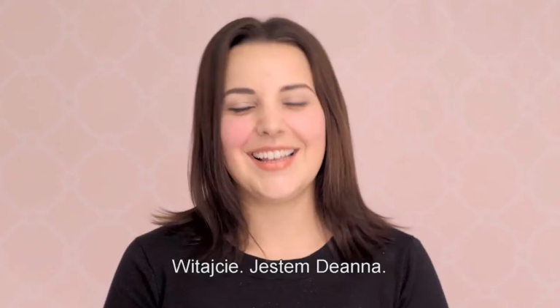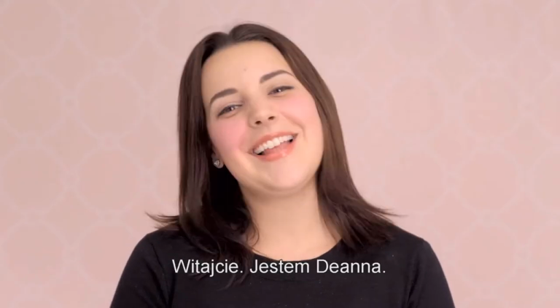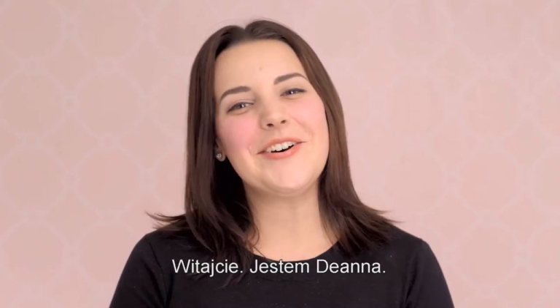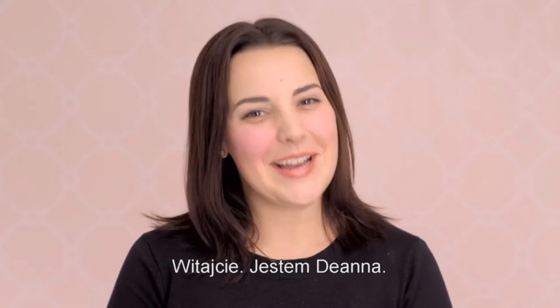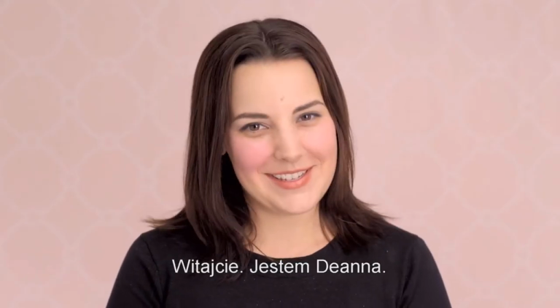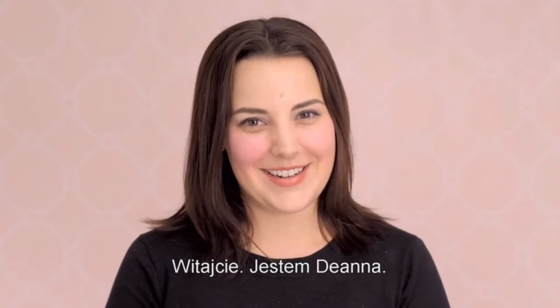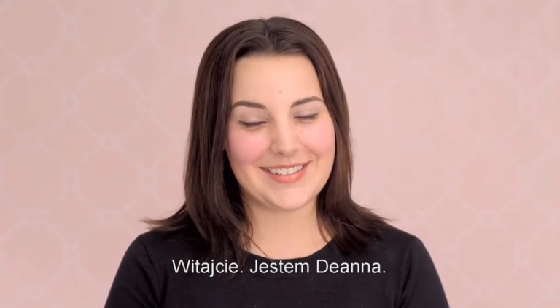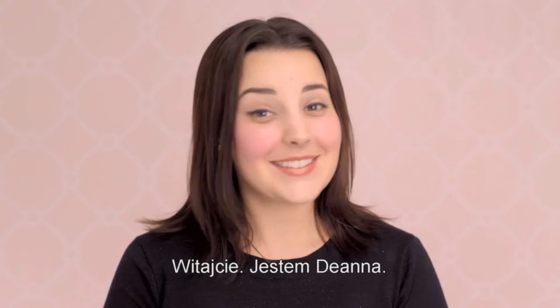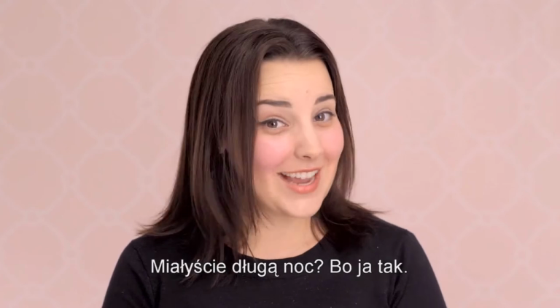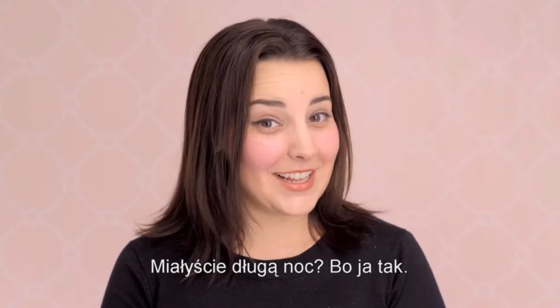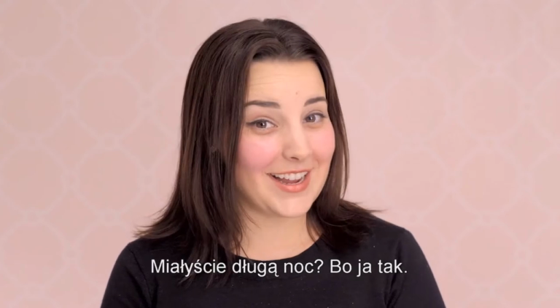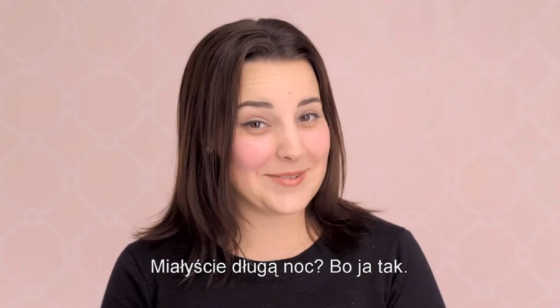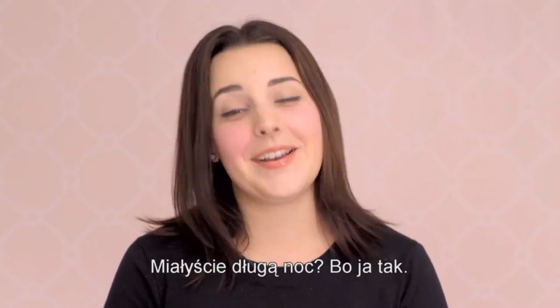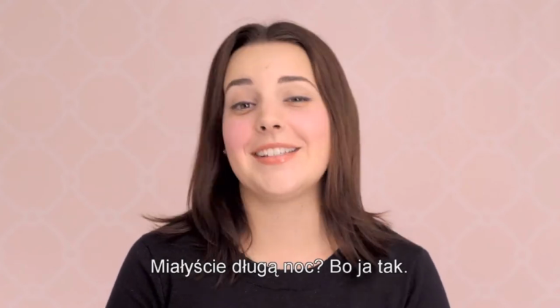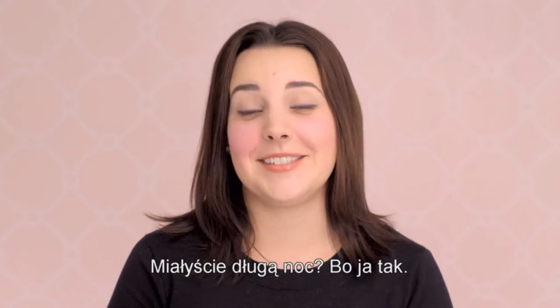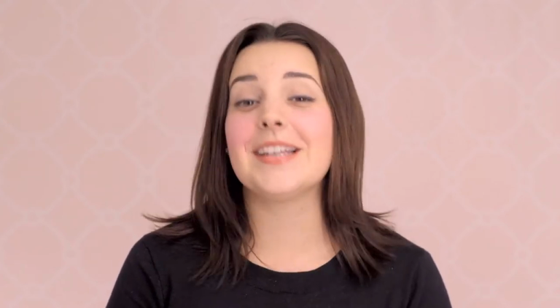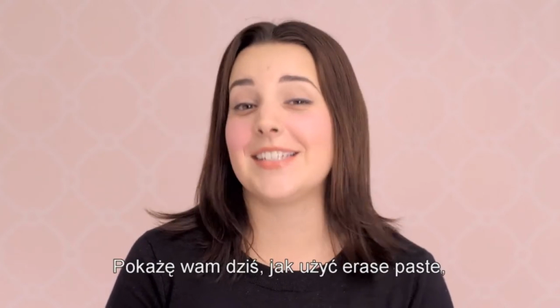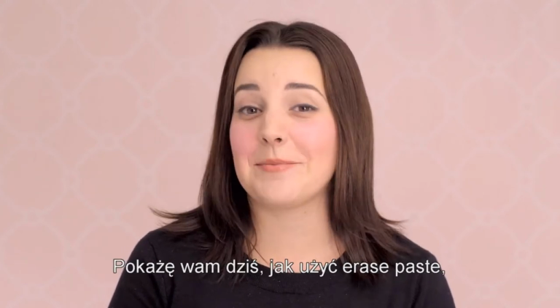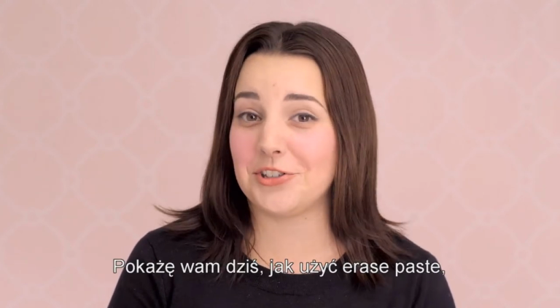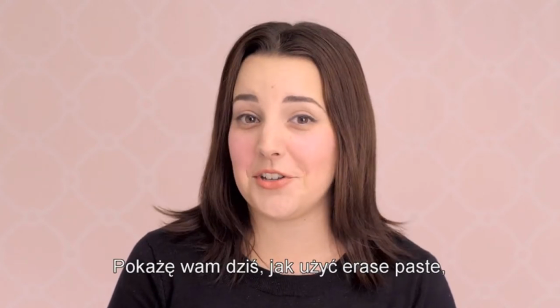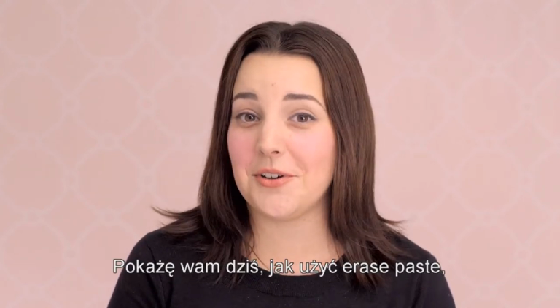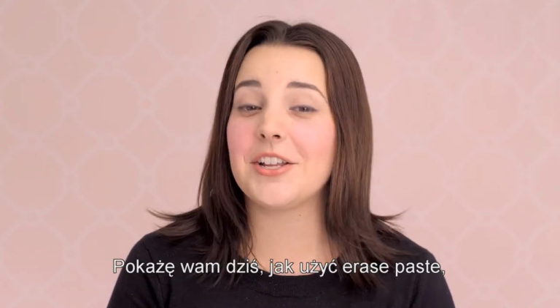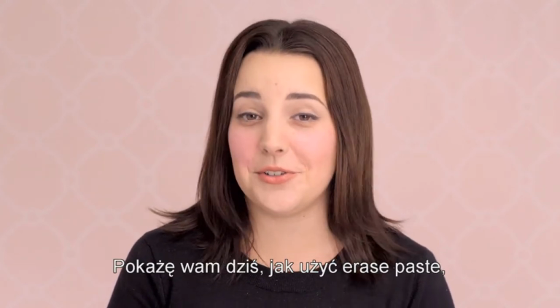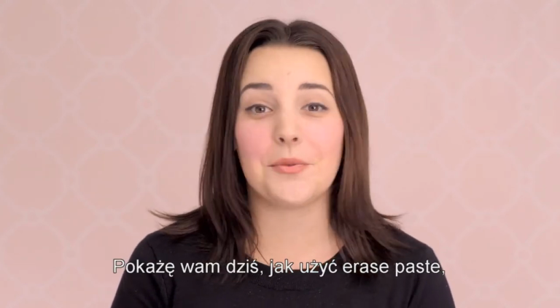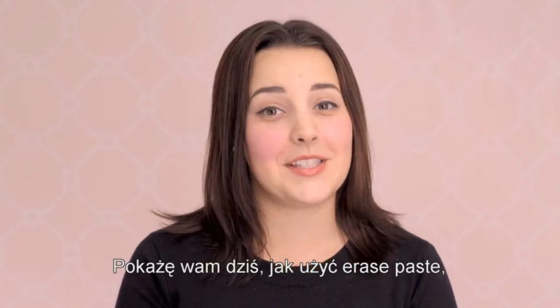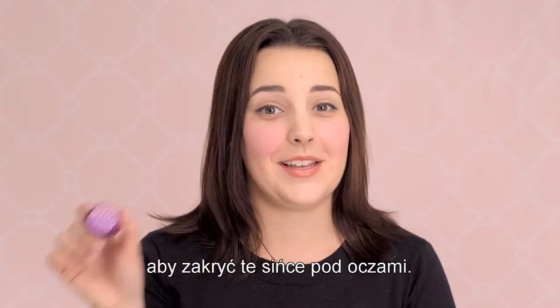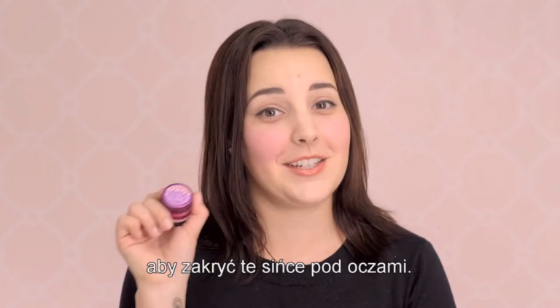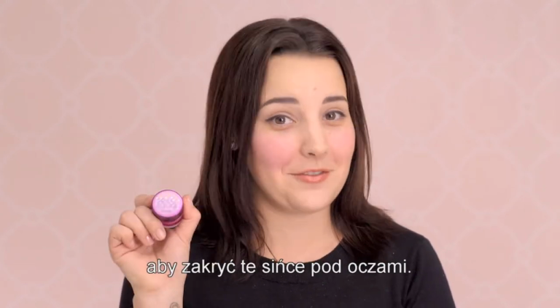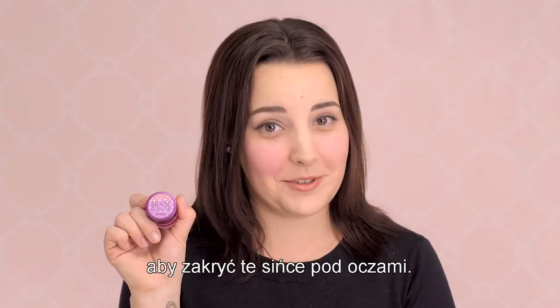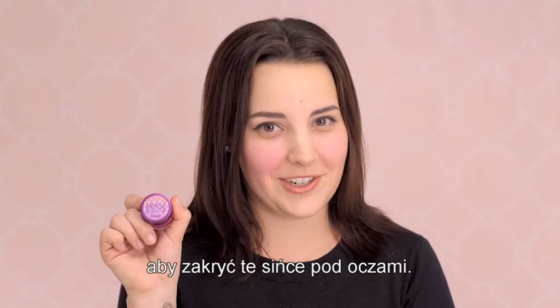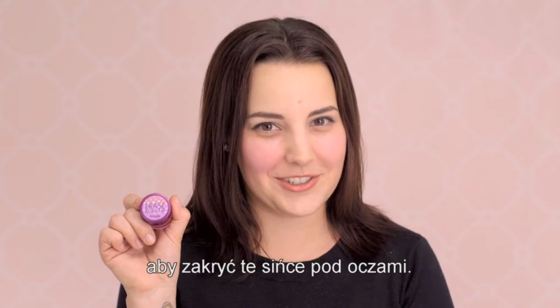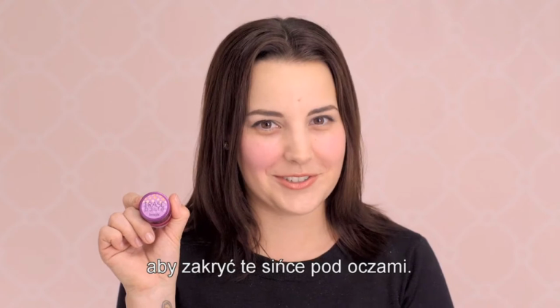Hello, I'm Deanna. Have a late night? I did. And today I'm going to show you how to use erase paste to cover up those dark circles.